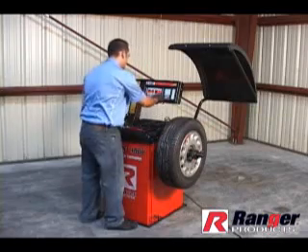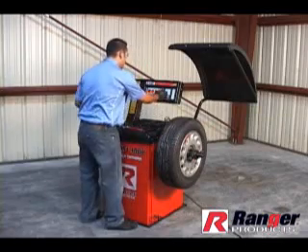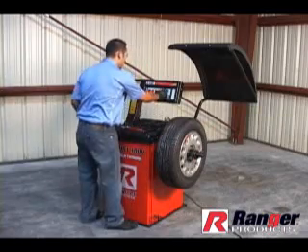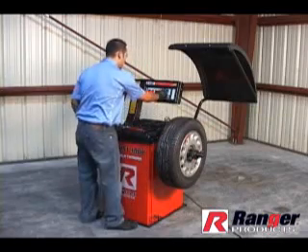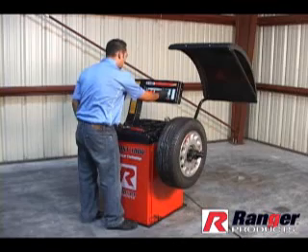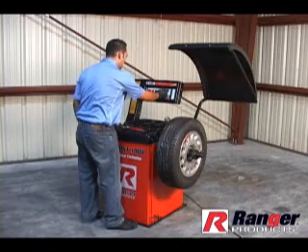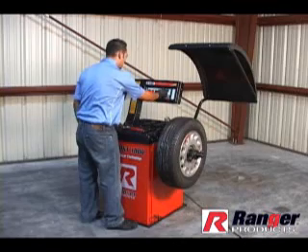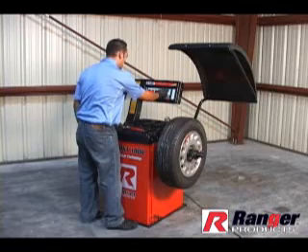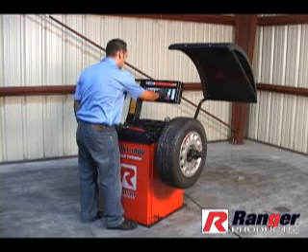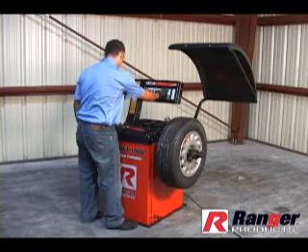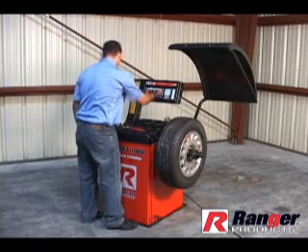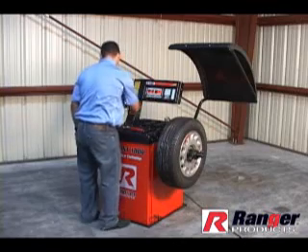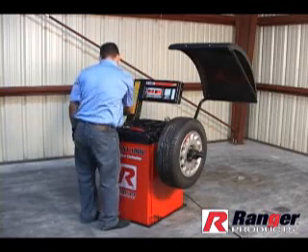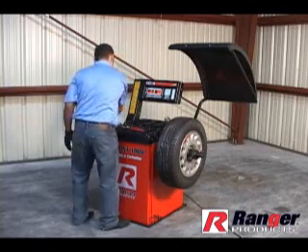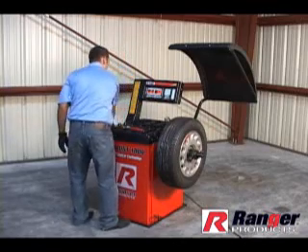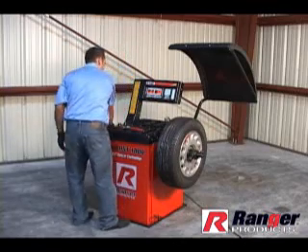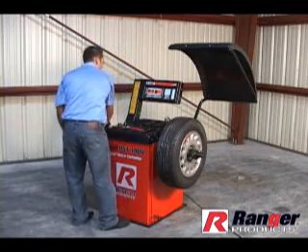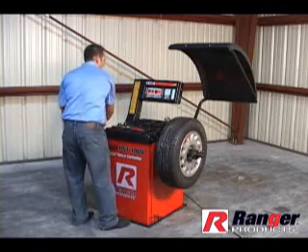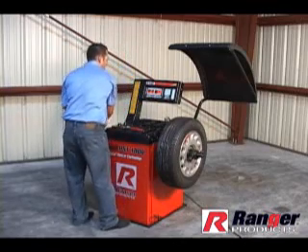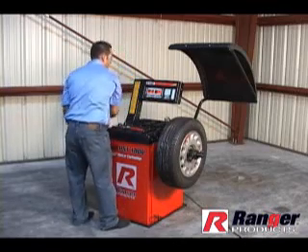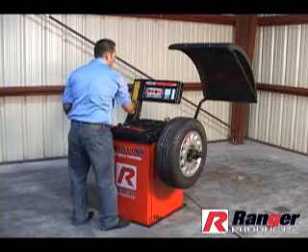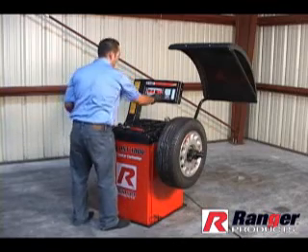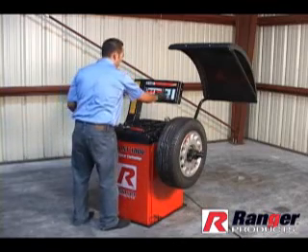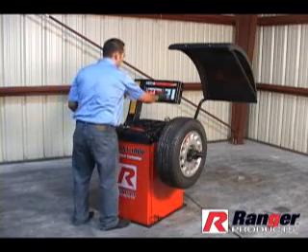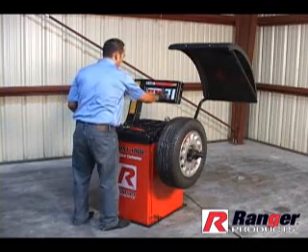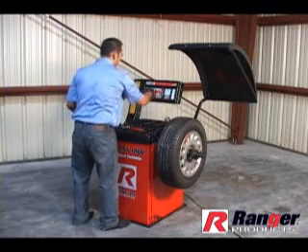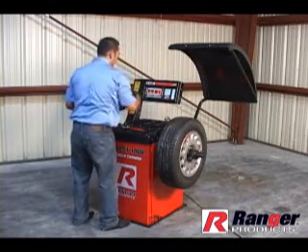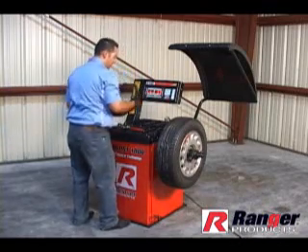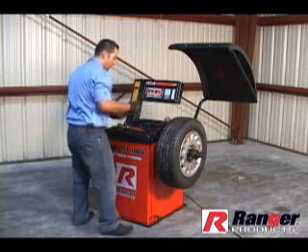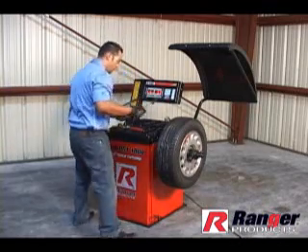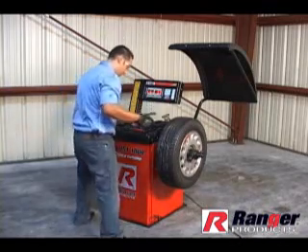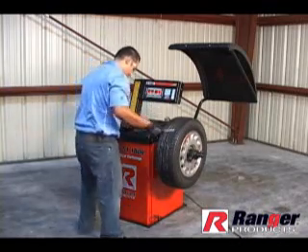Enter the correct wheel data. For instructions, refer to page 12 in the DST-1000 manual.